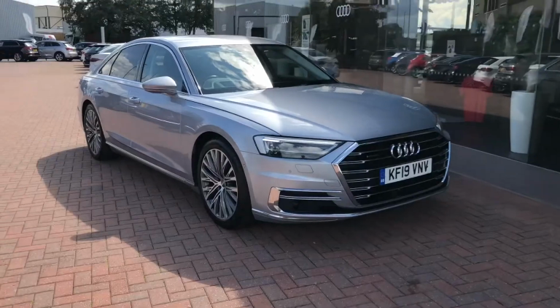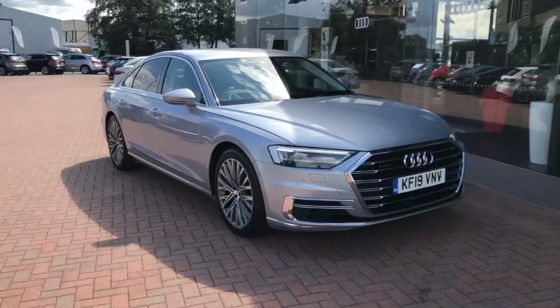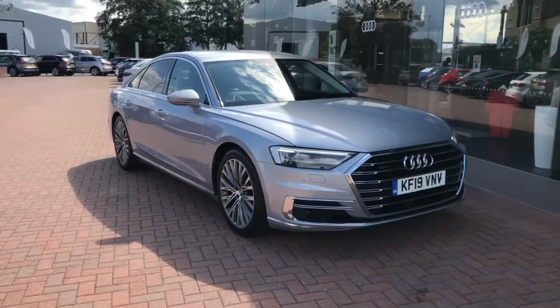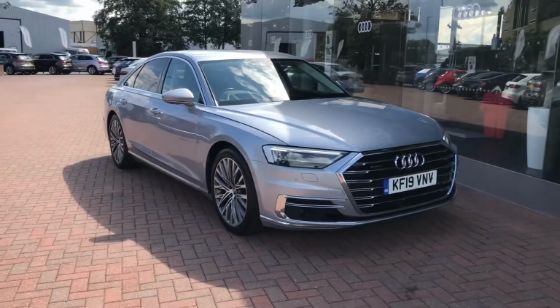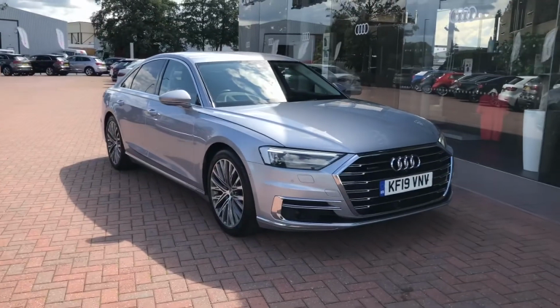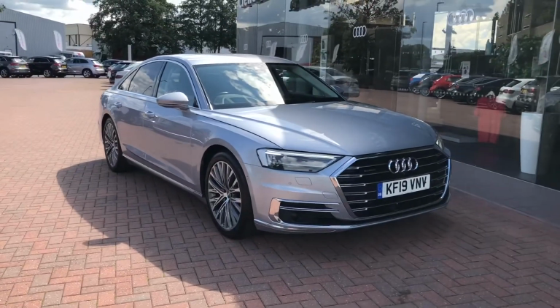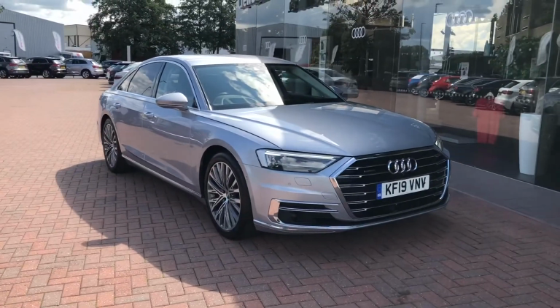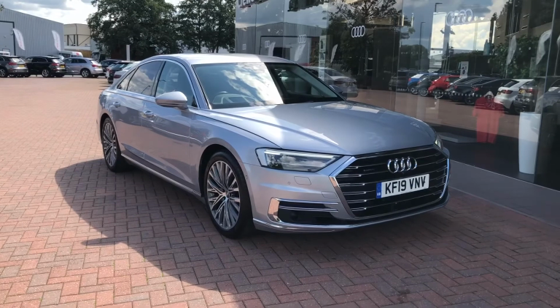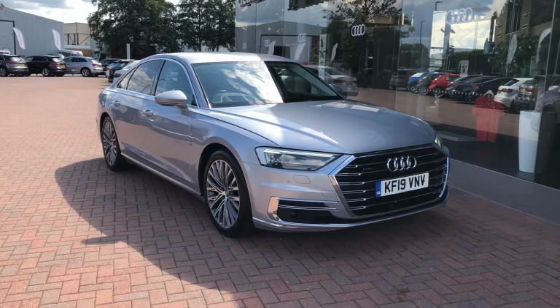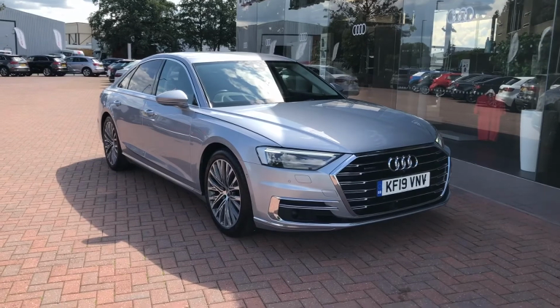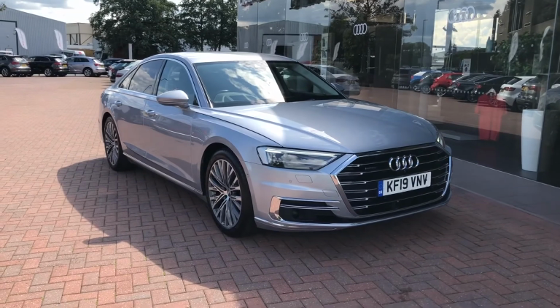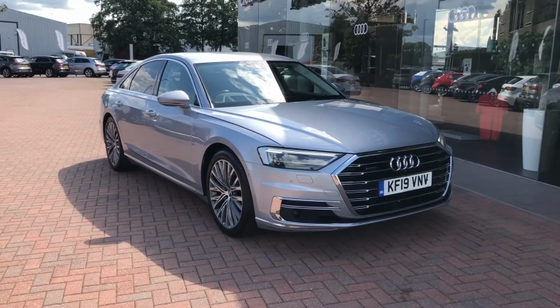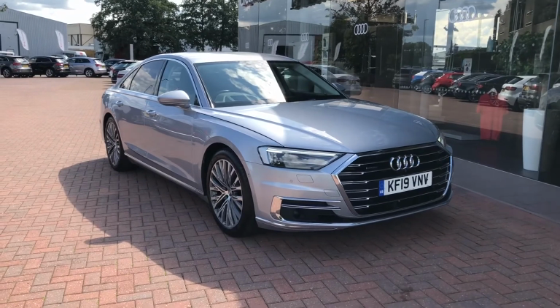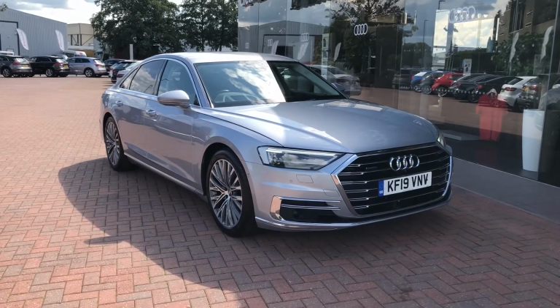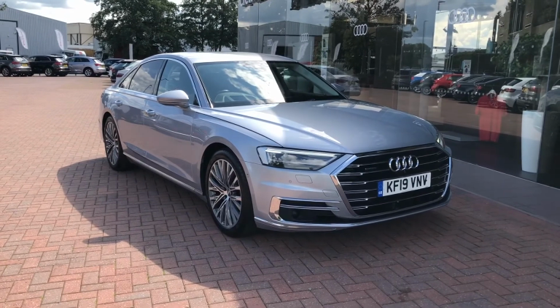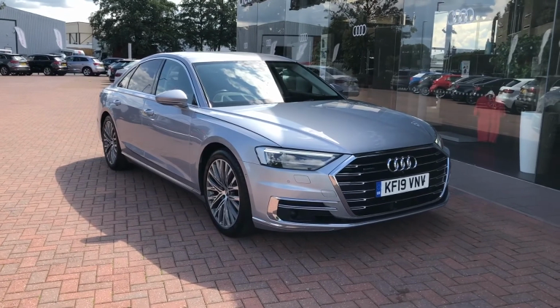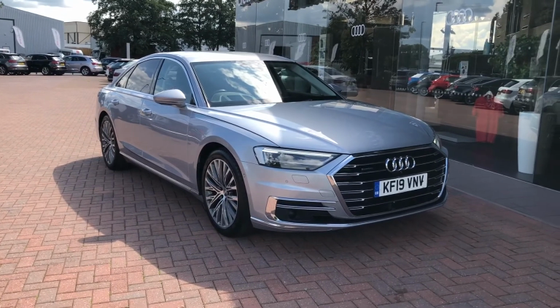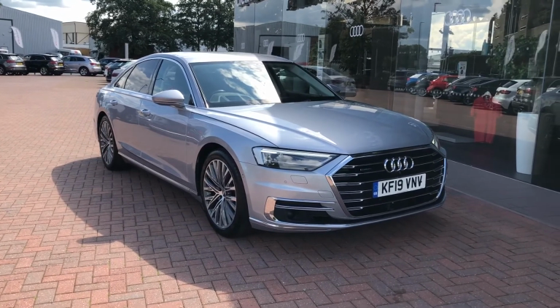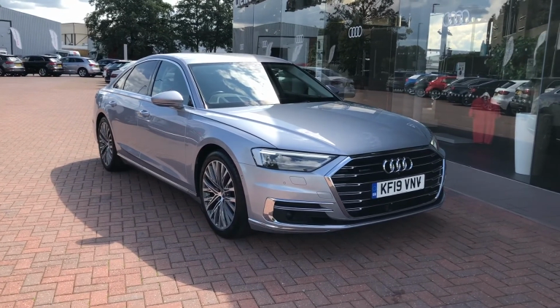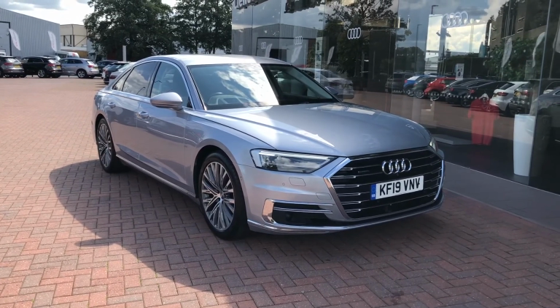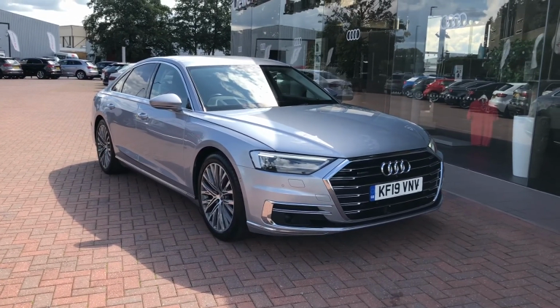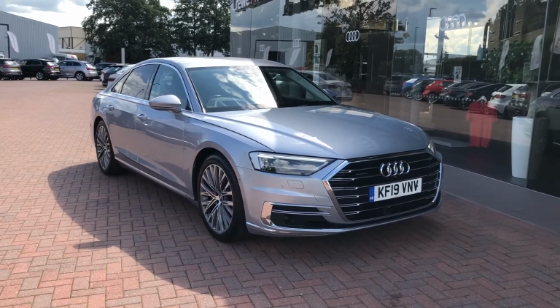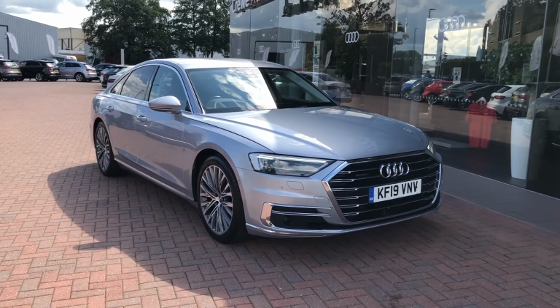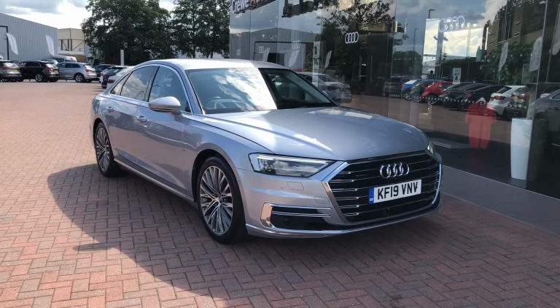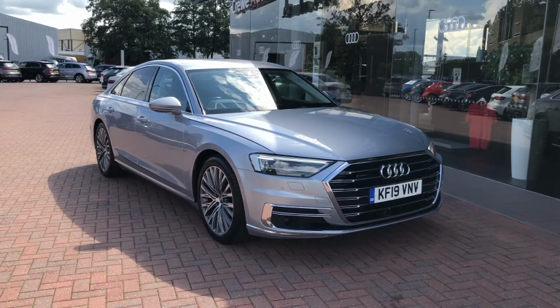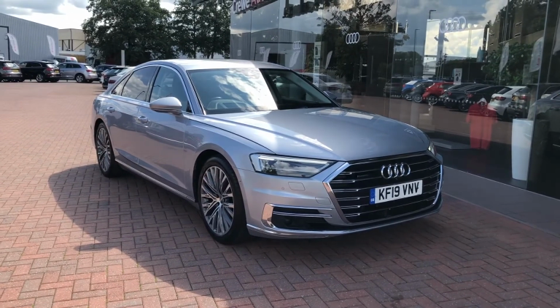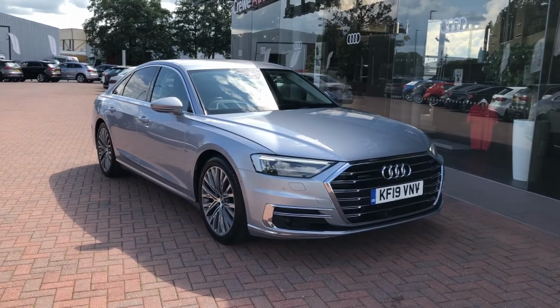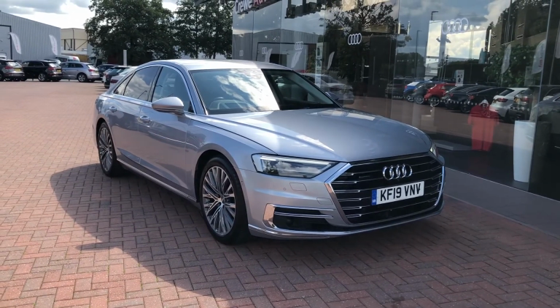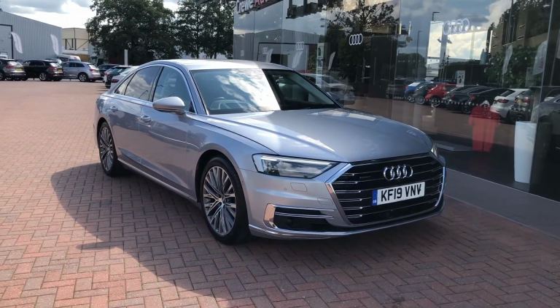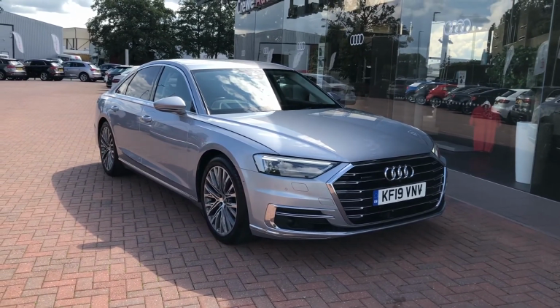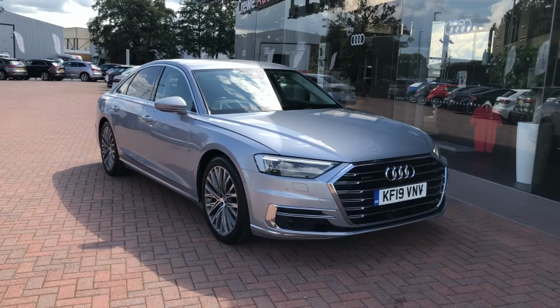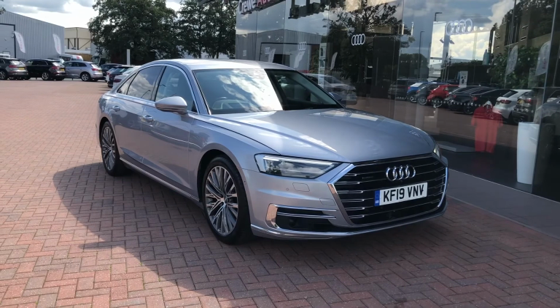If you'd like to know any more about this vehicle, give us a call on 01270 864091. Thank you for watching.